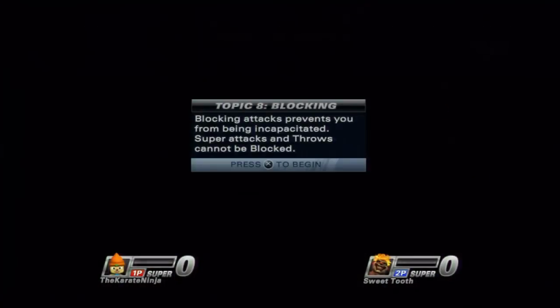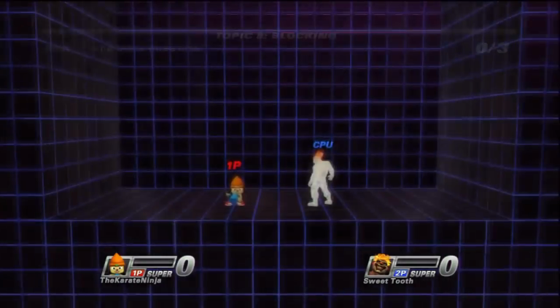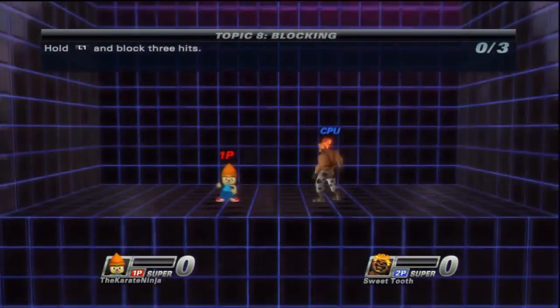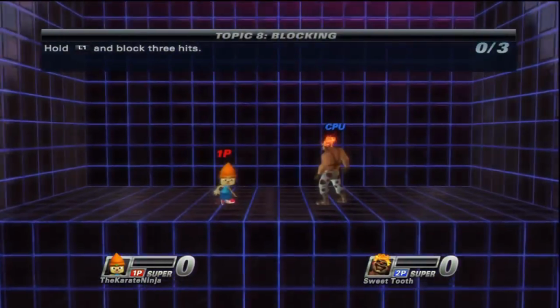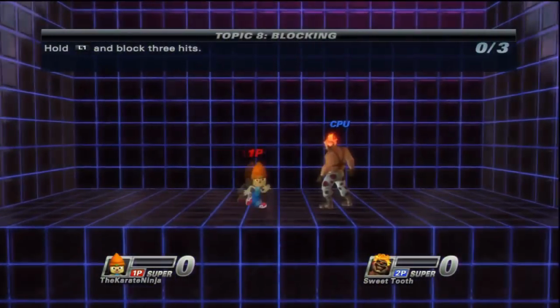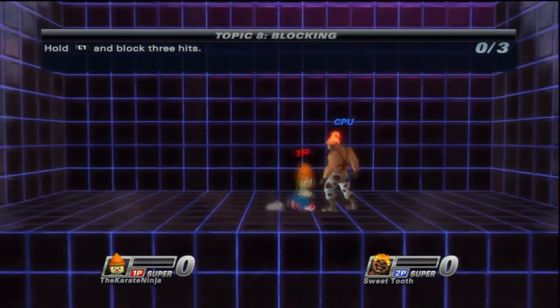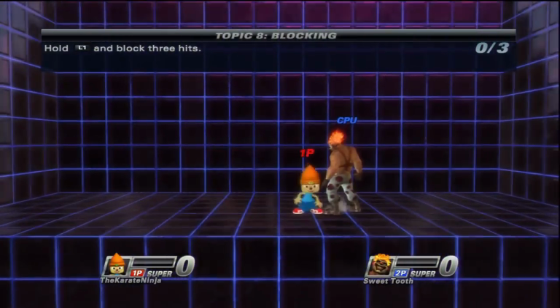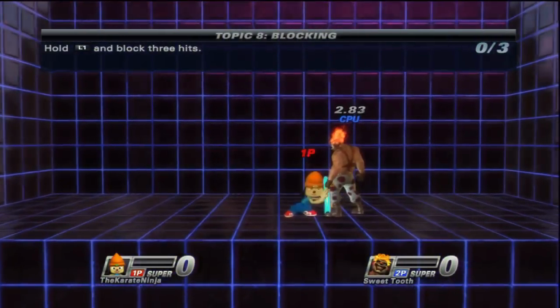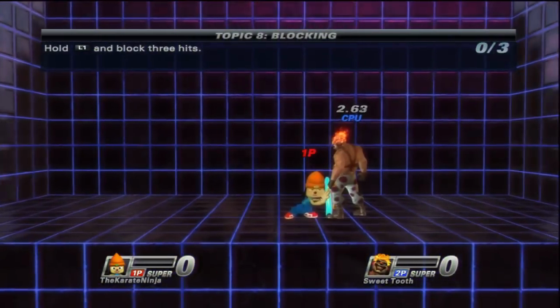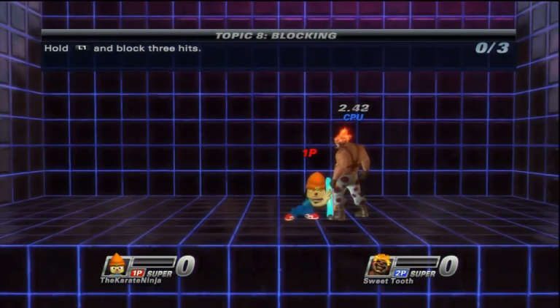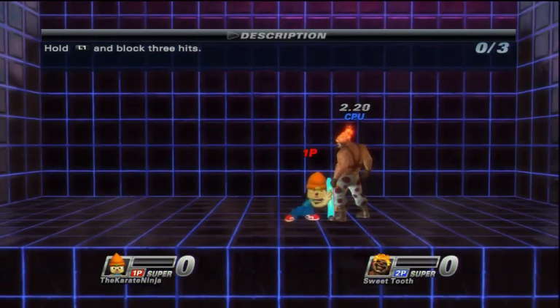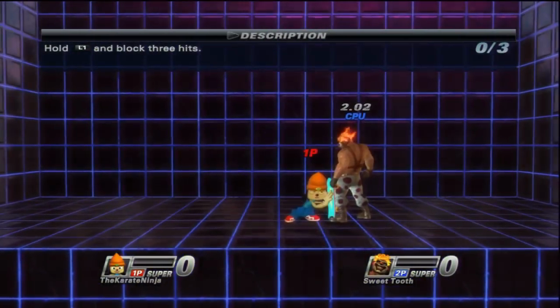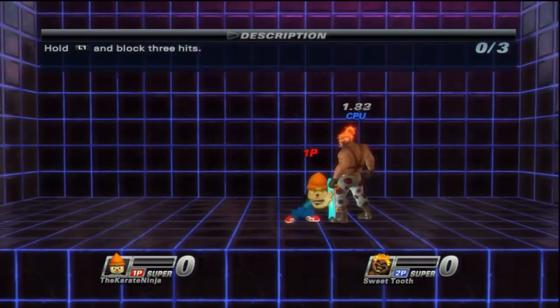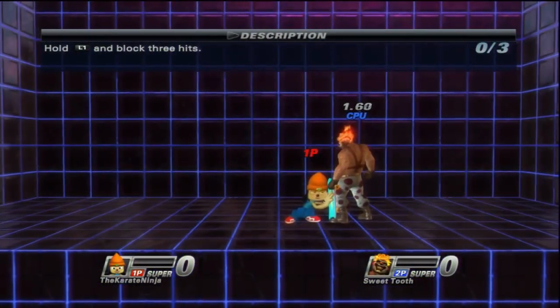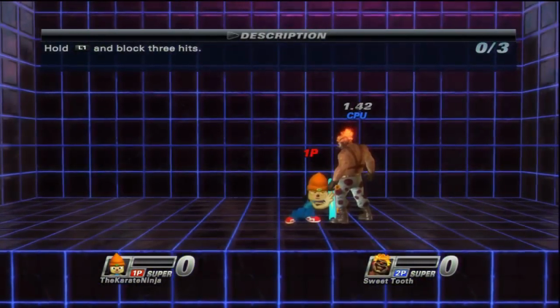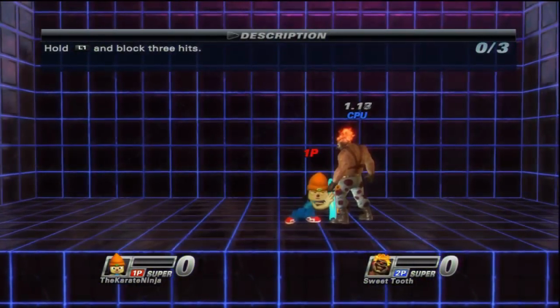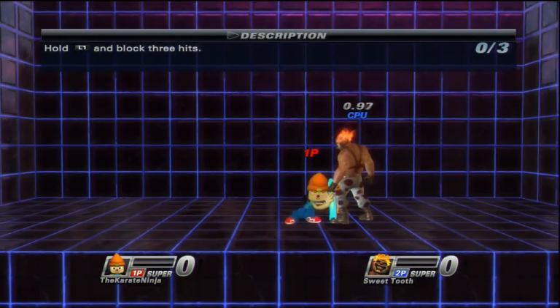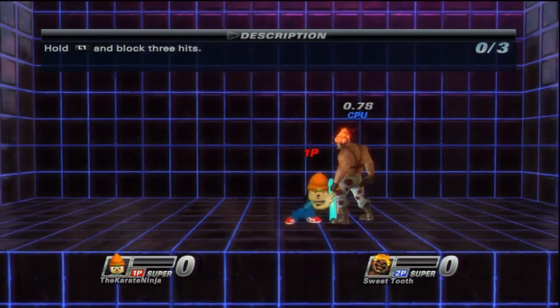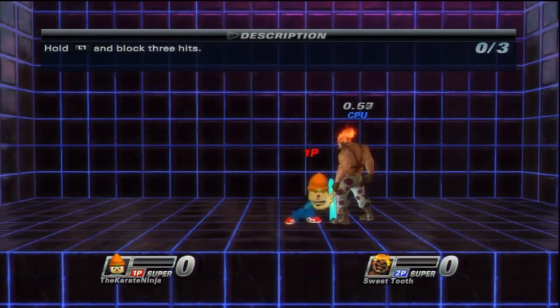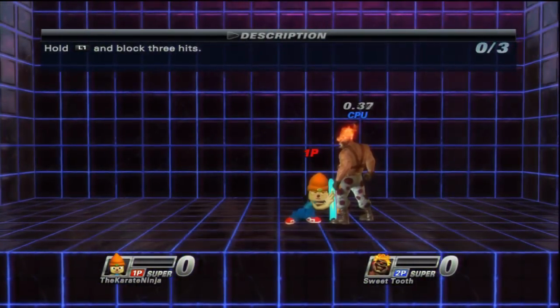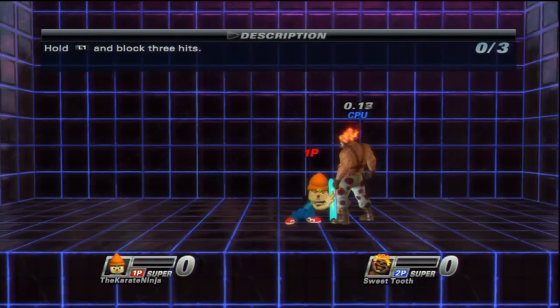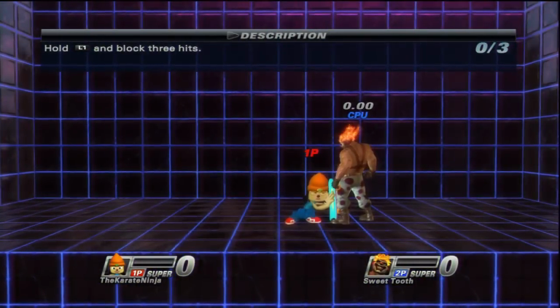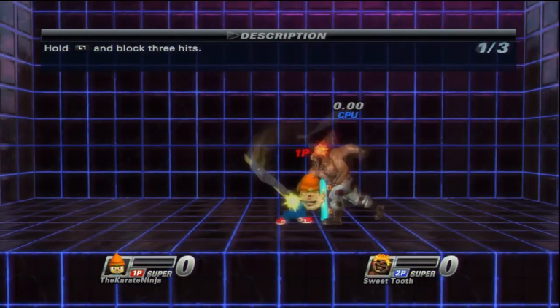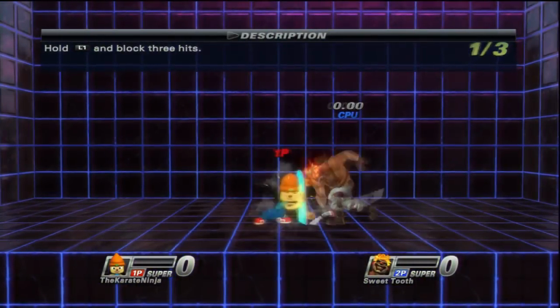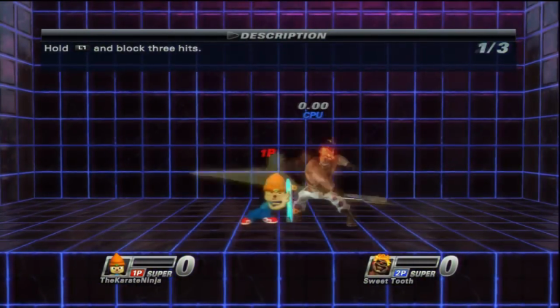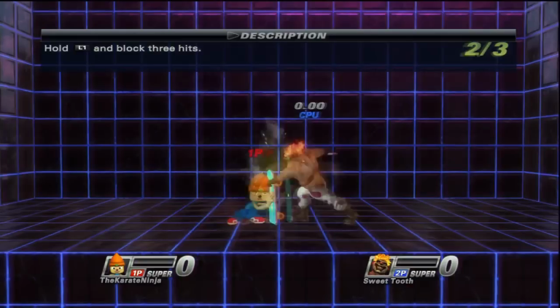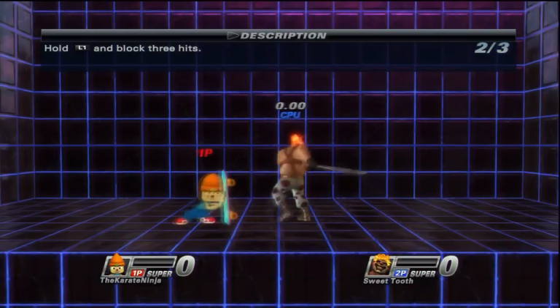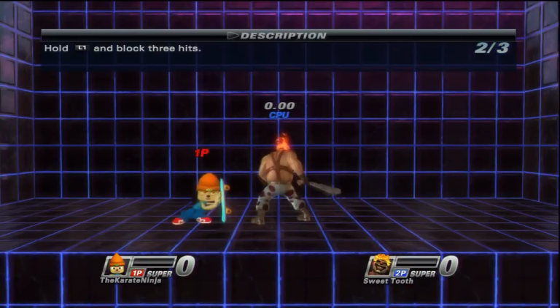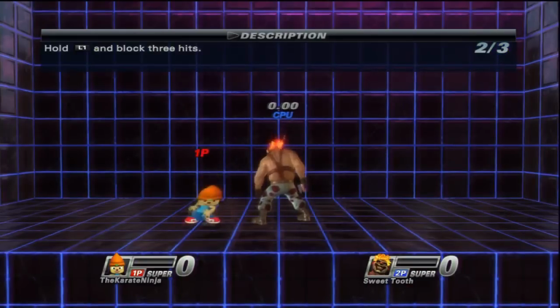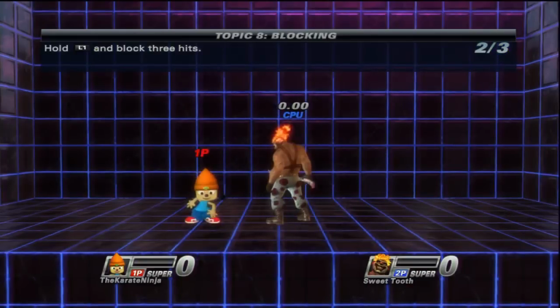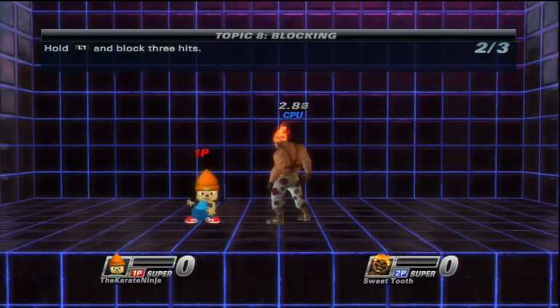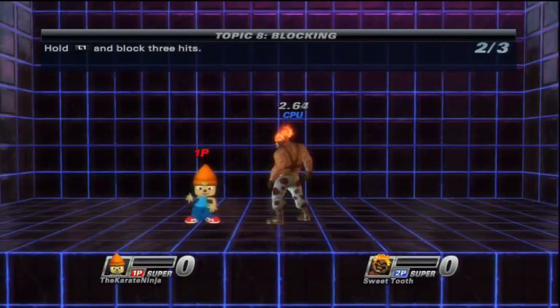Blocking is pretty easy — it's just L1. I mean L1. But in the beta version it's just L.